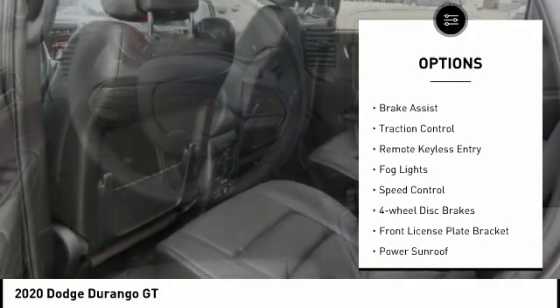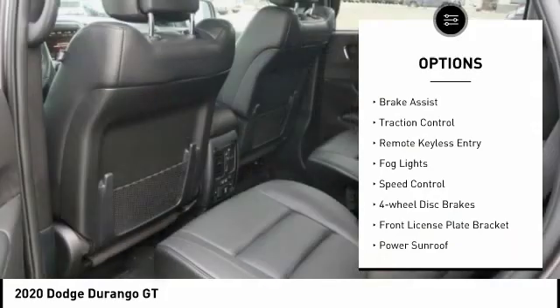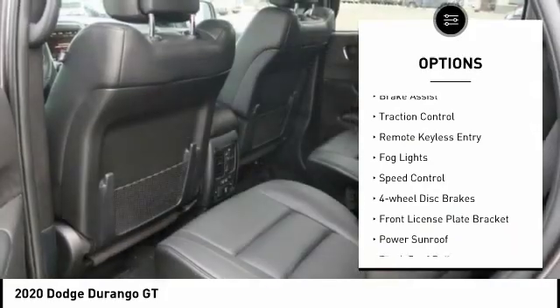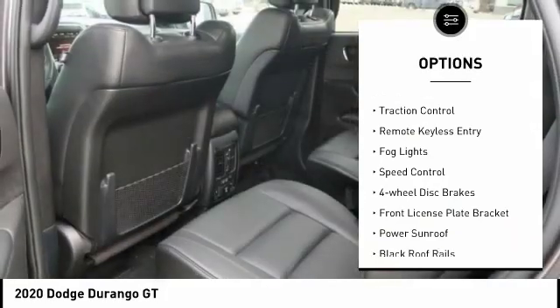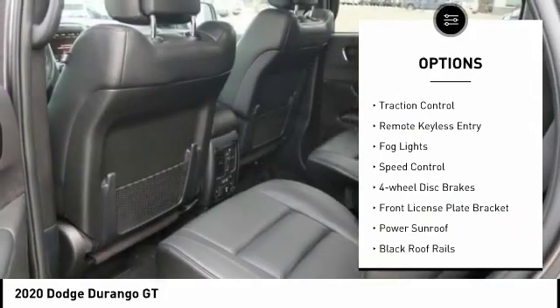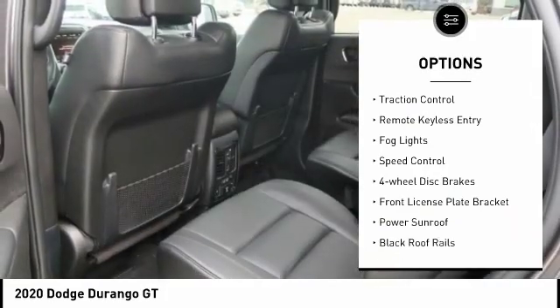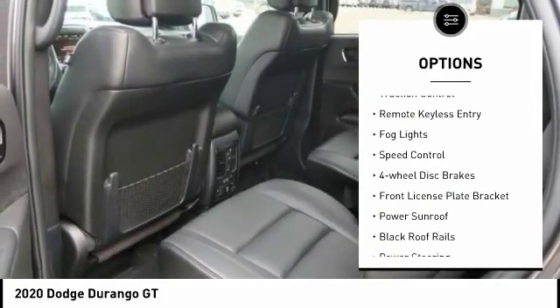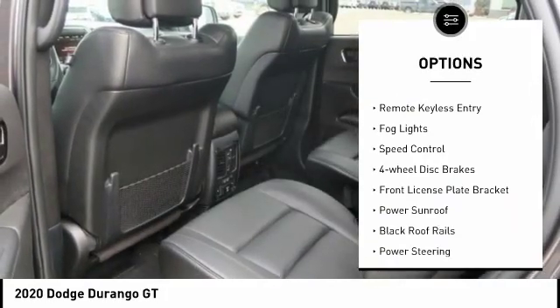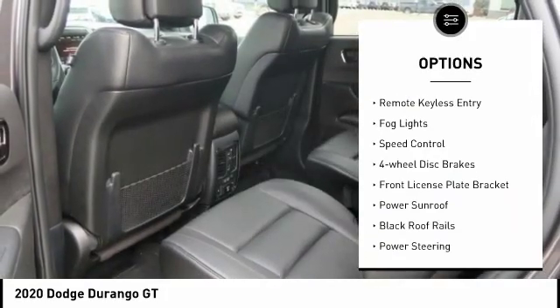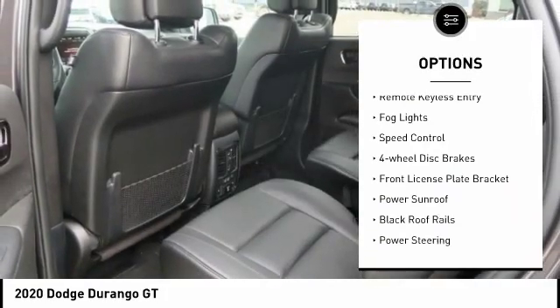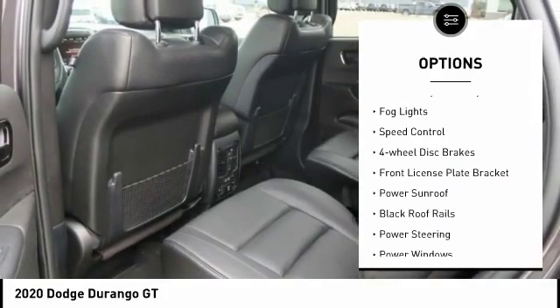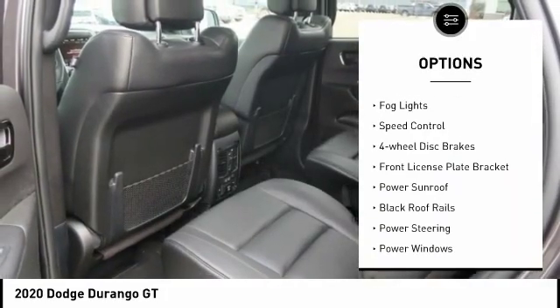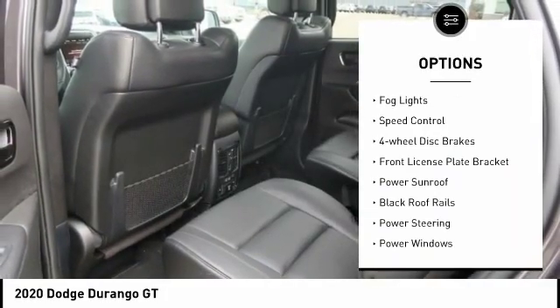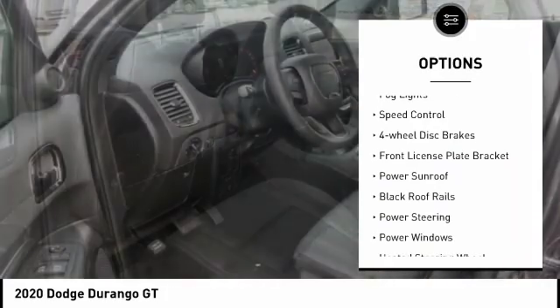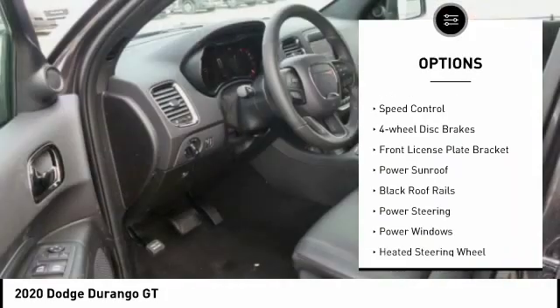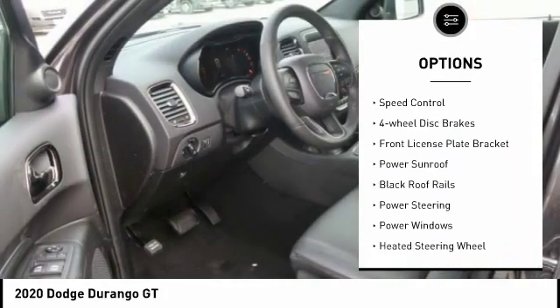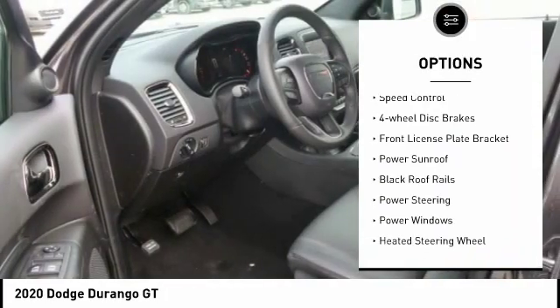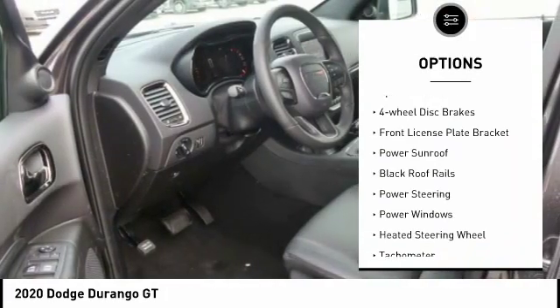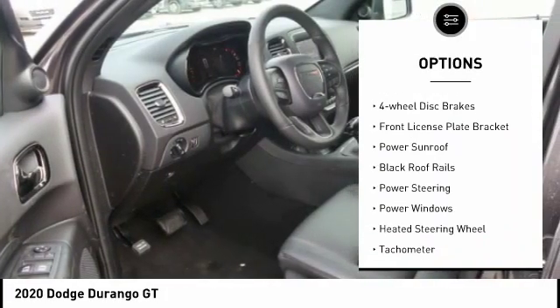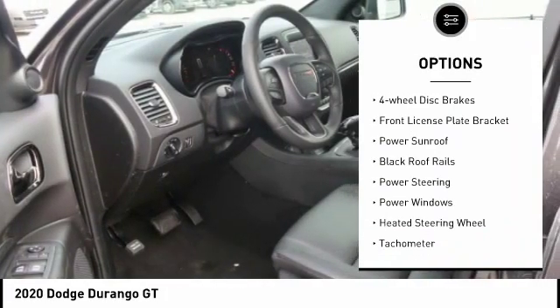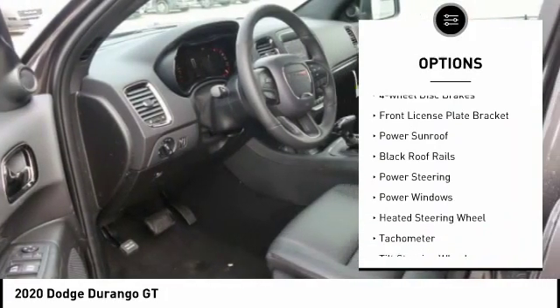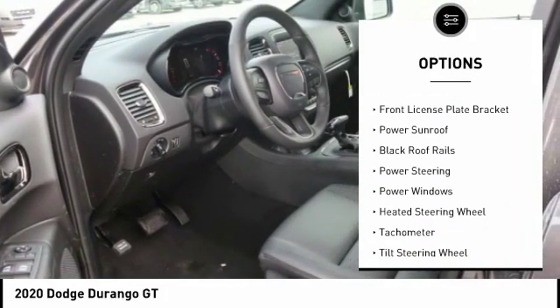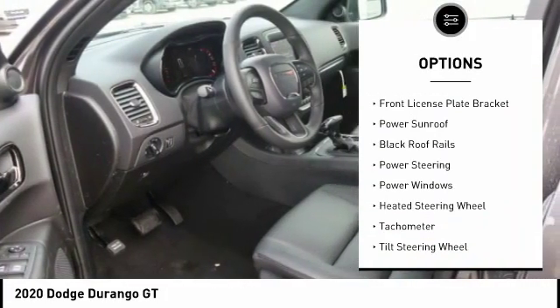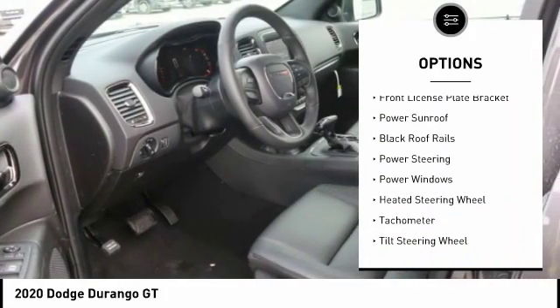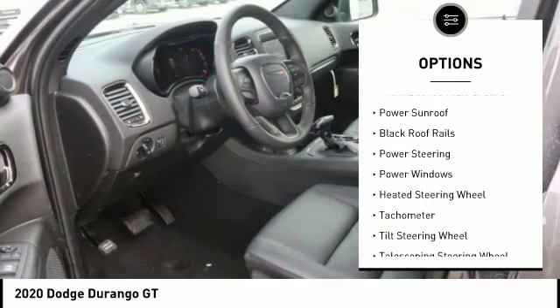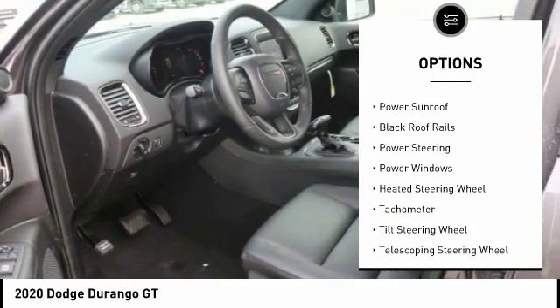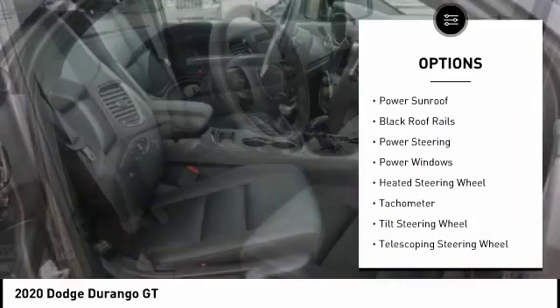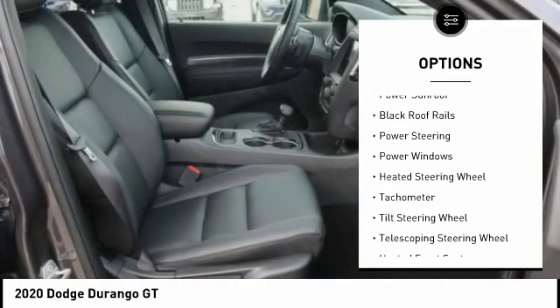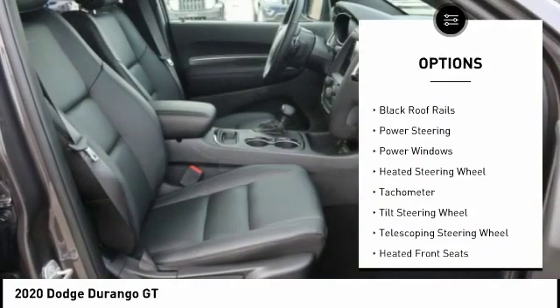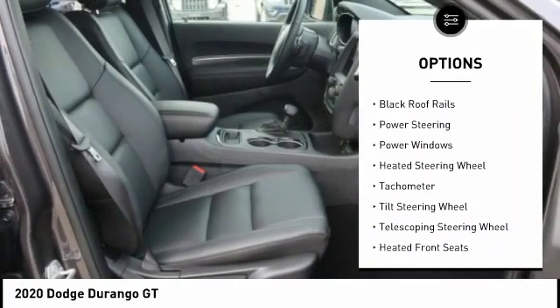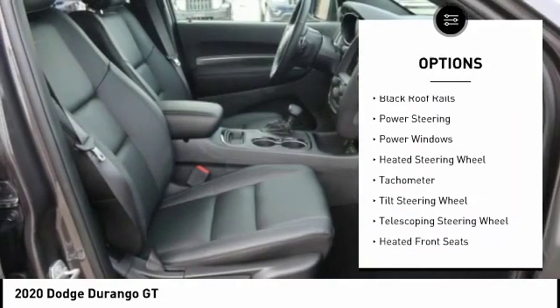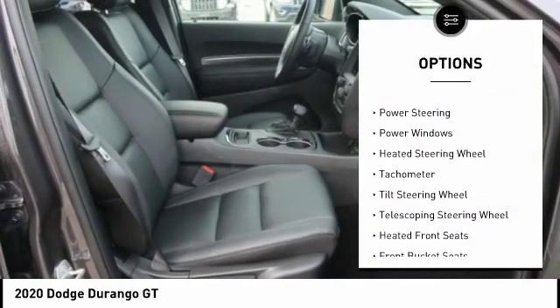power lift gate, brake assist, traction control, remote keyless entry, fog lights, speed control,